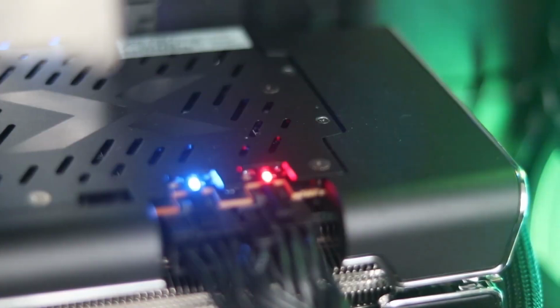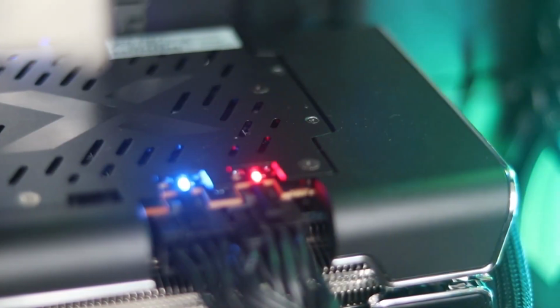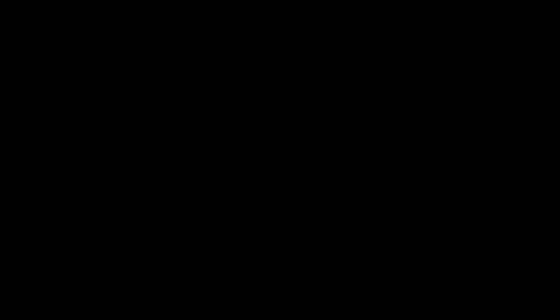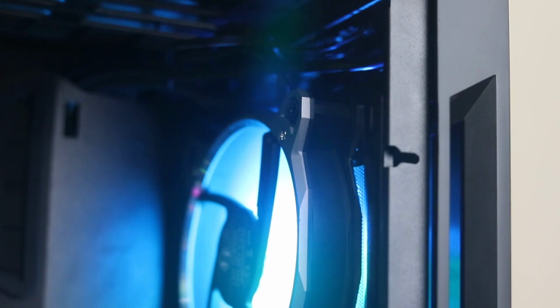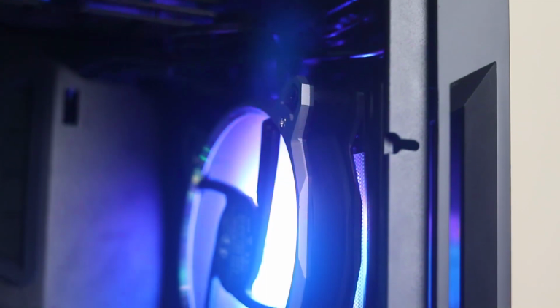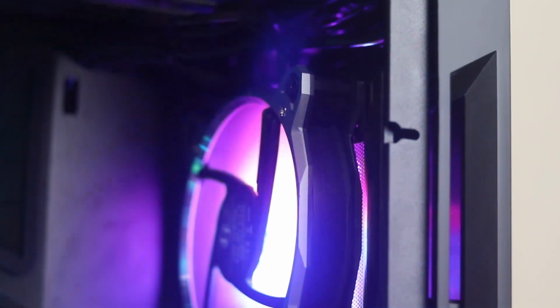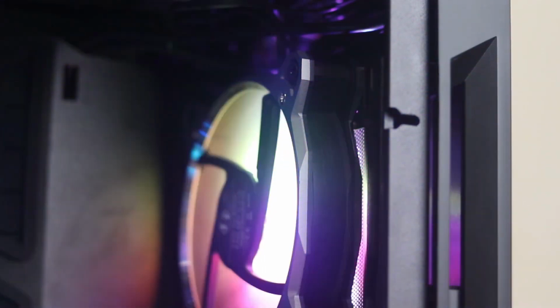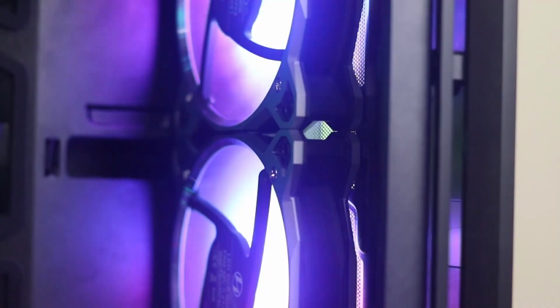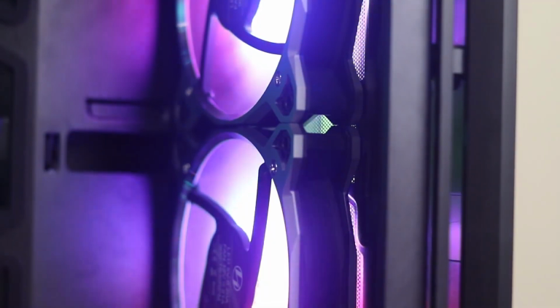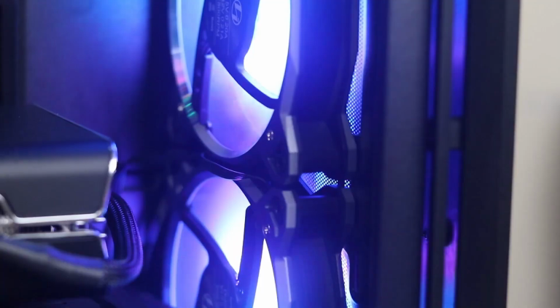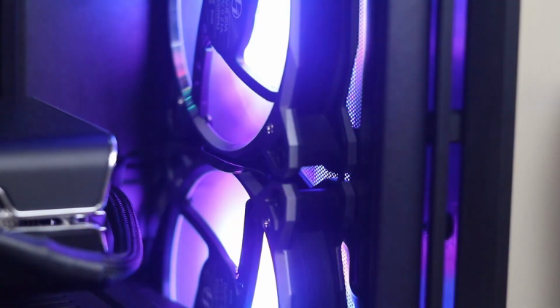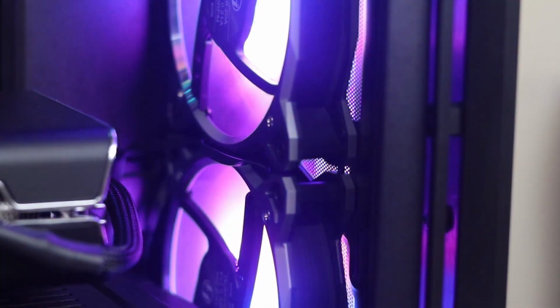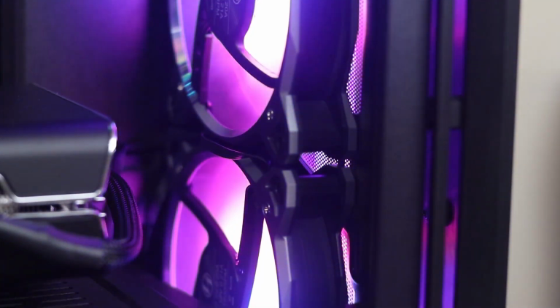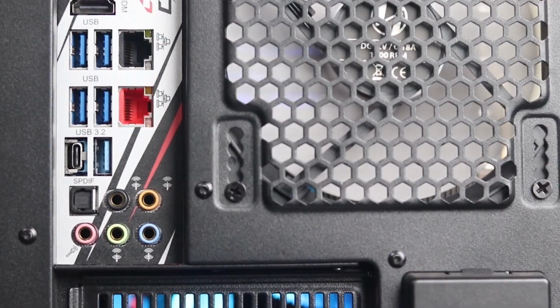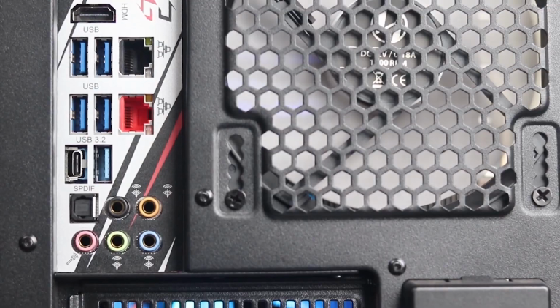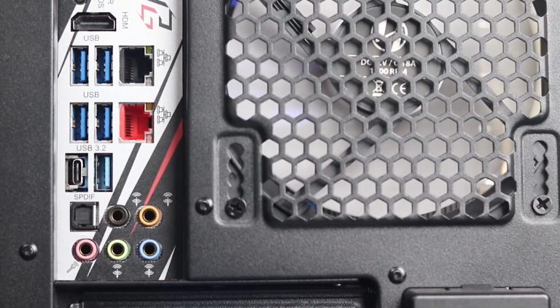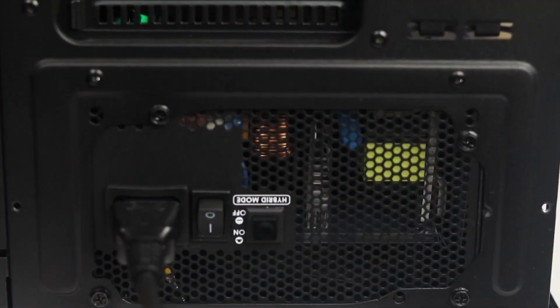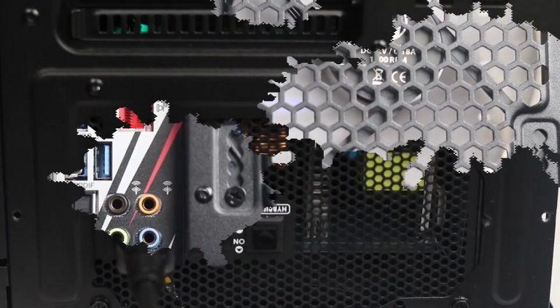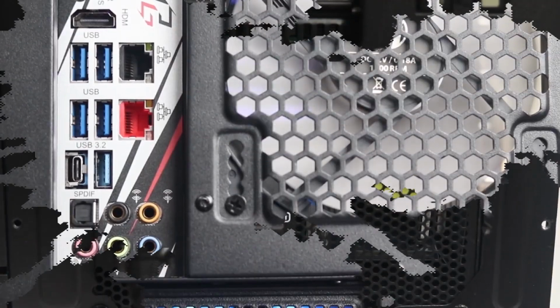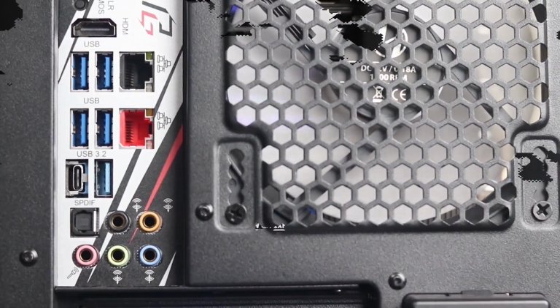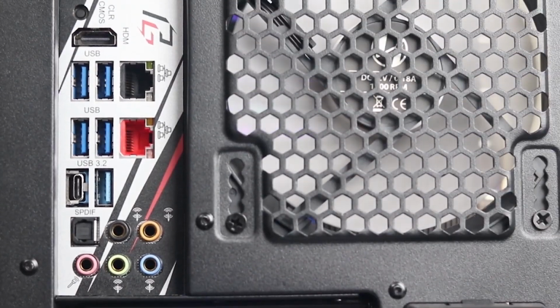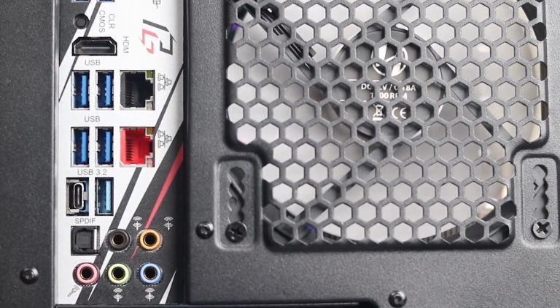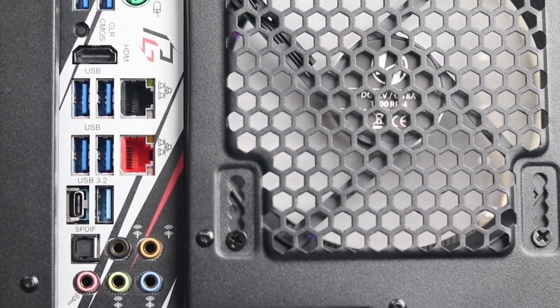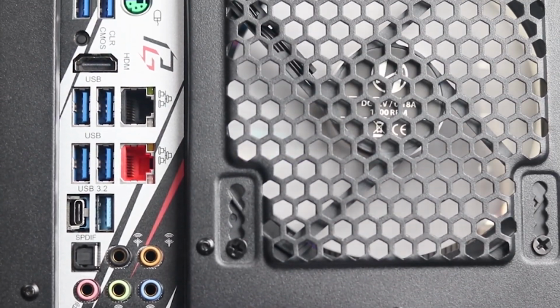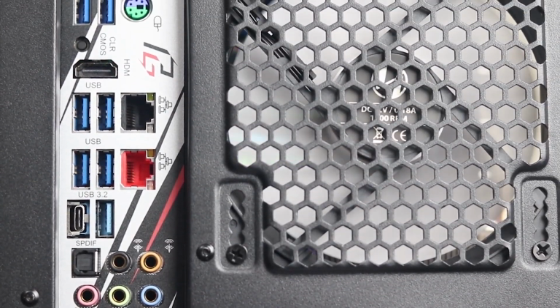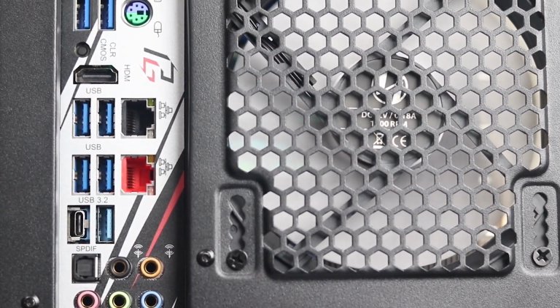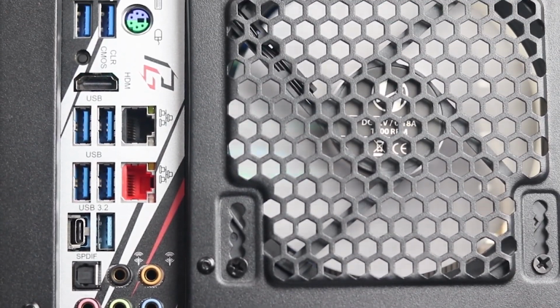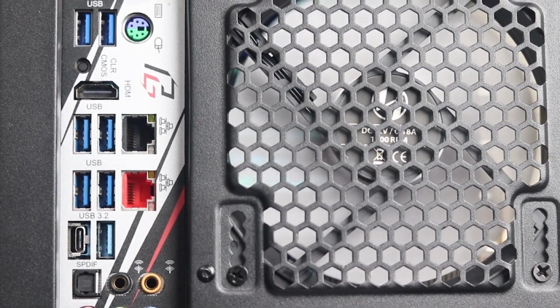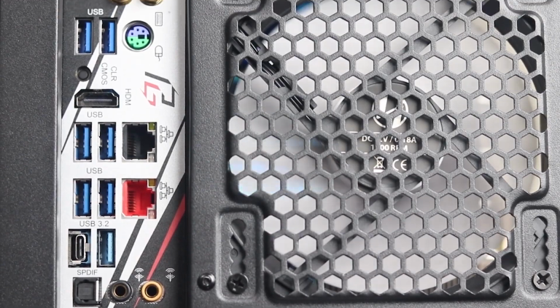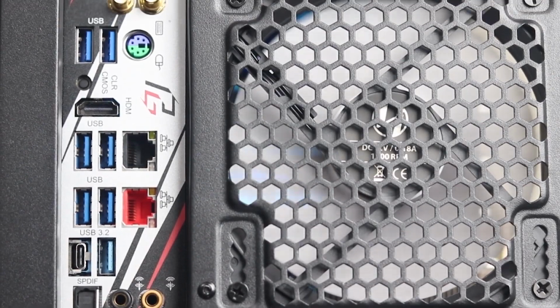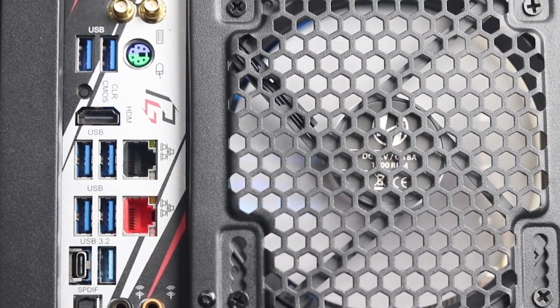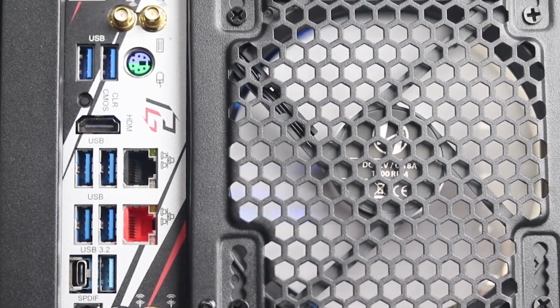If you haven't seen our full PC Builder video, you can click the link to see the video — this link will be shown in the description.